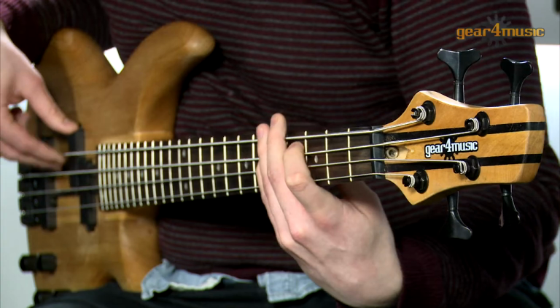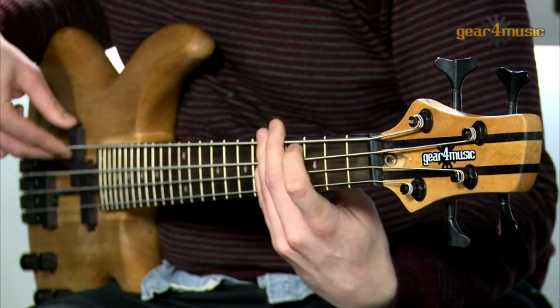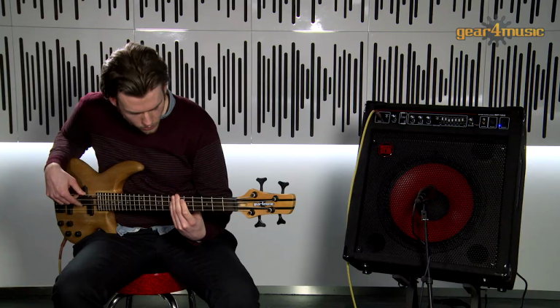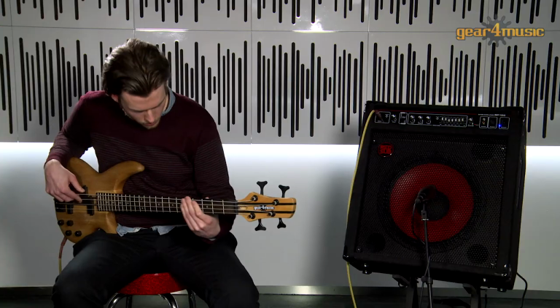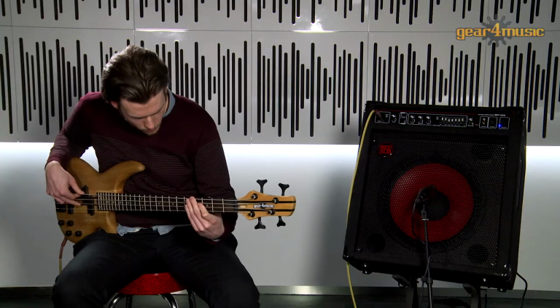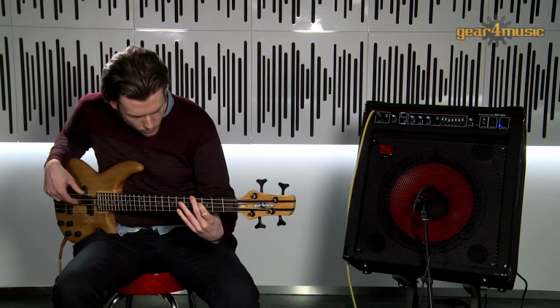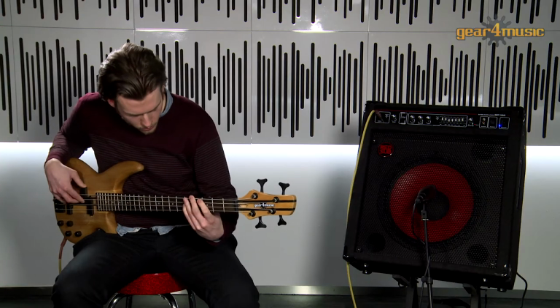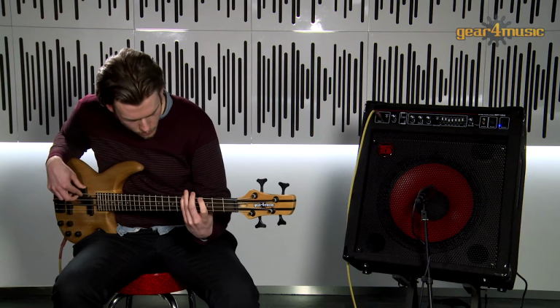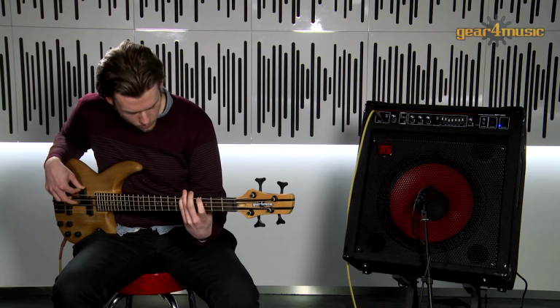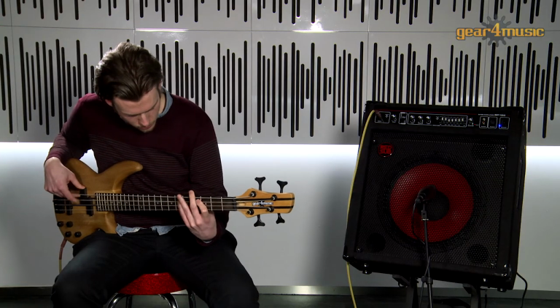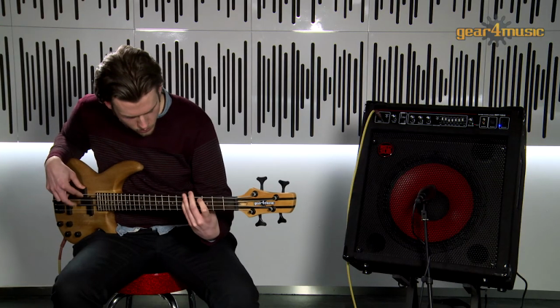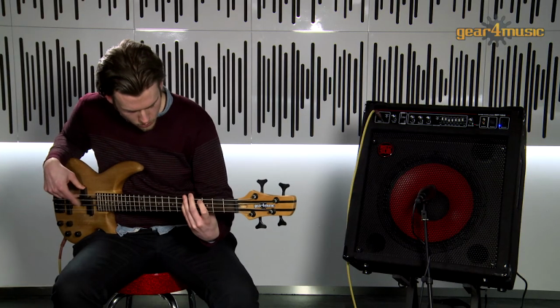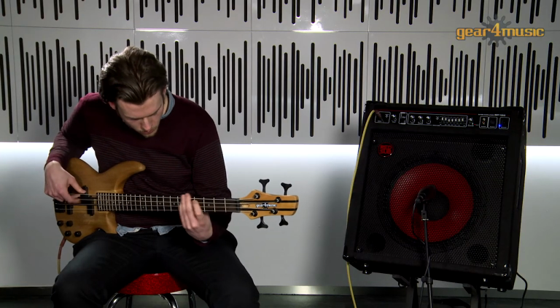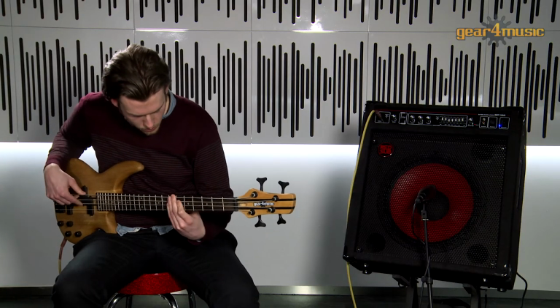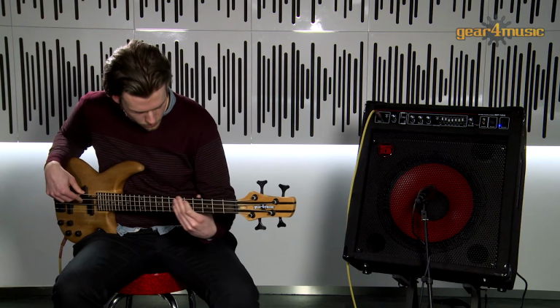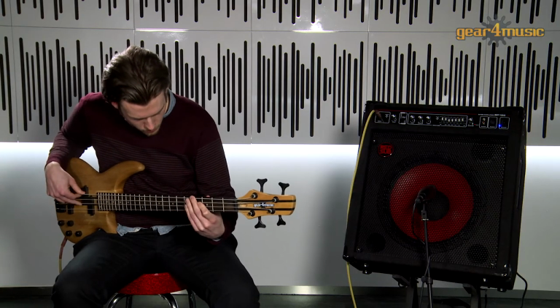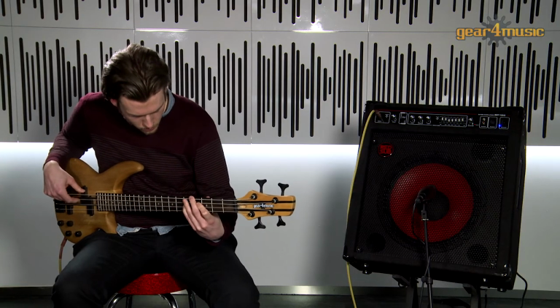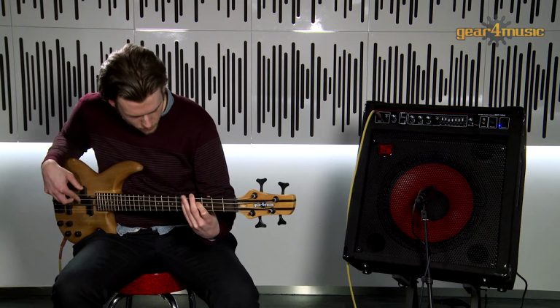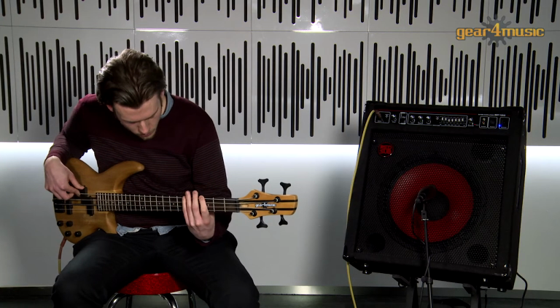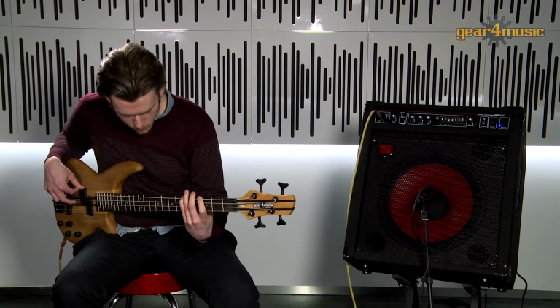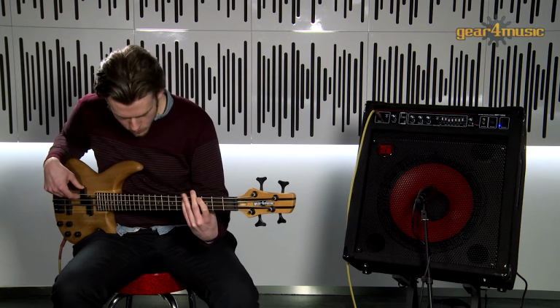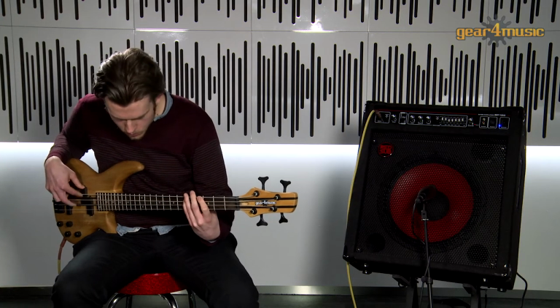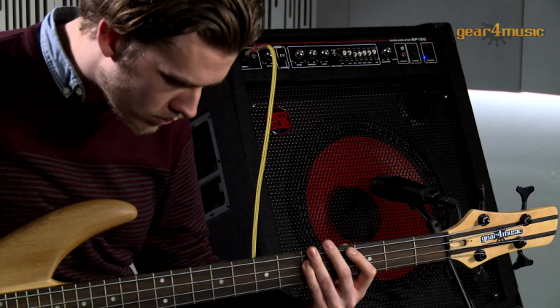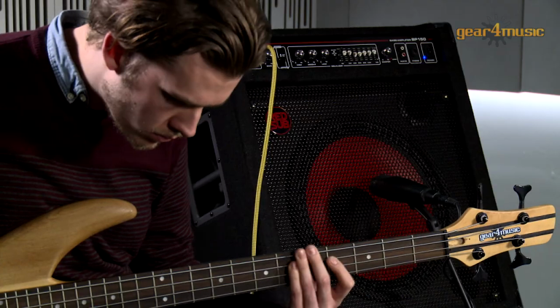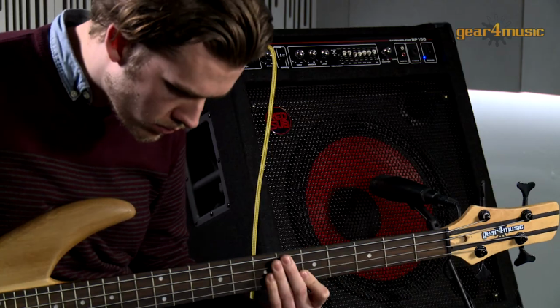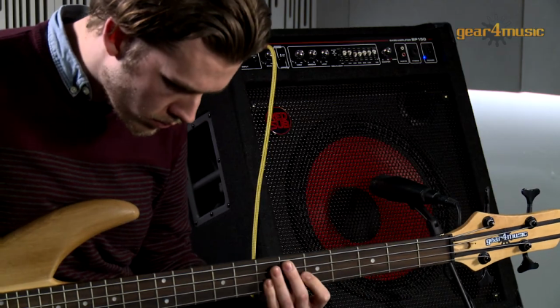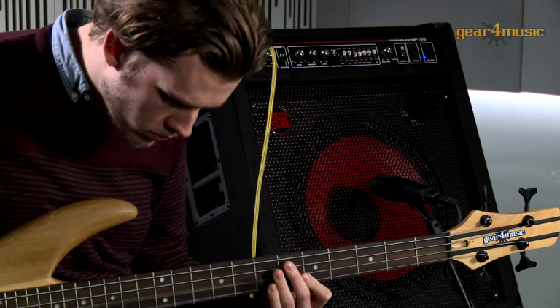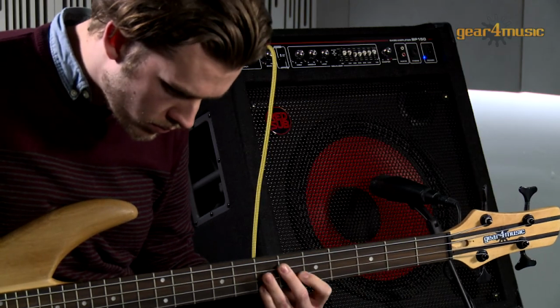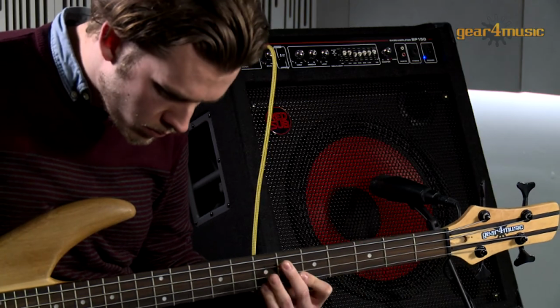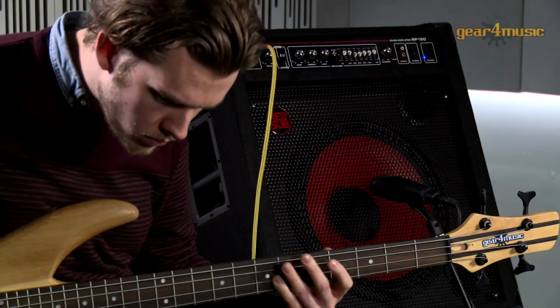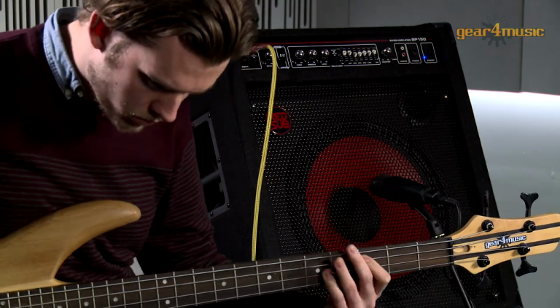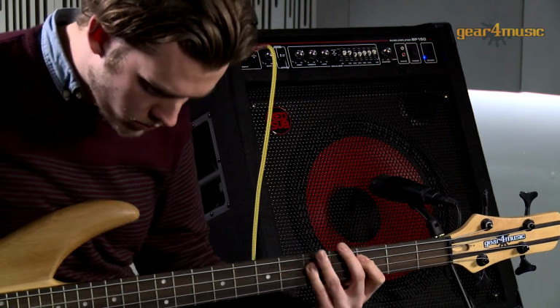For more information or to view our full range of bass guitars, please visit the Gear 4 Music website.